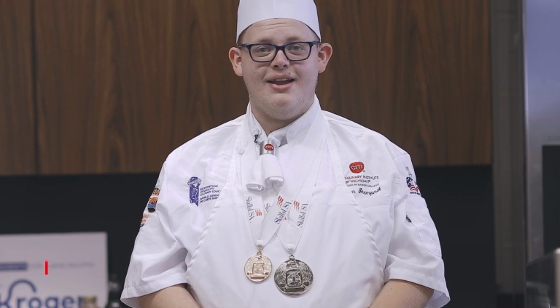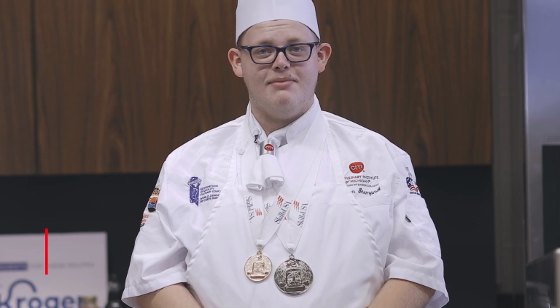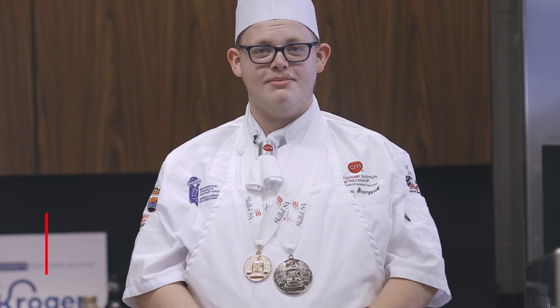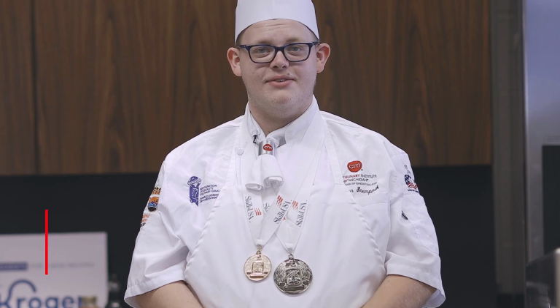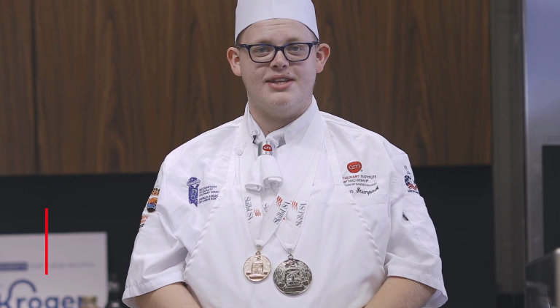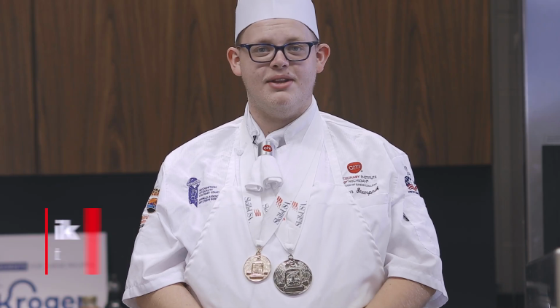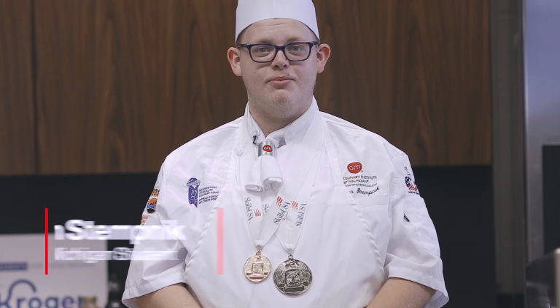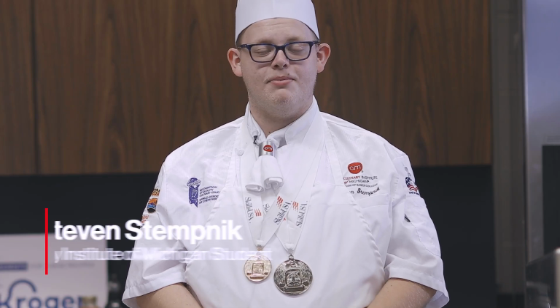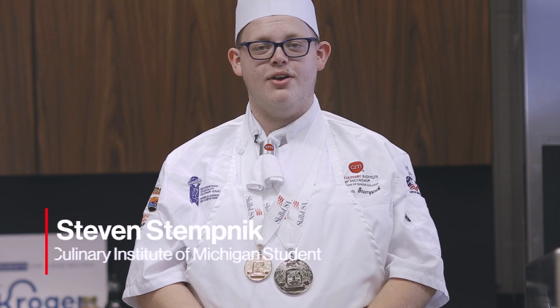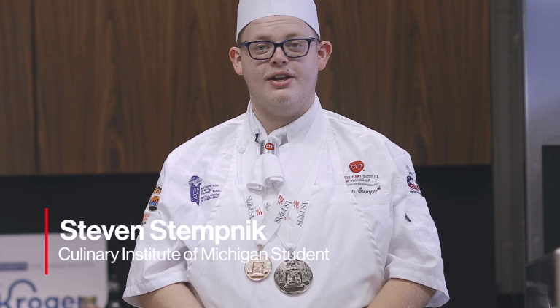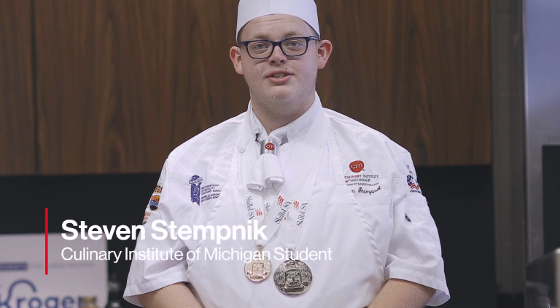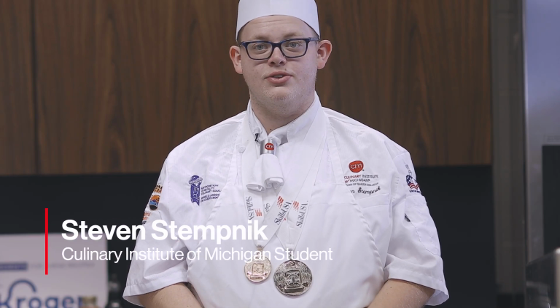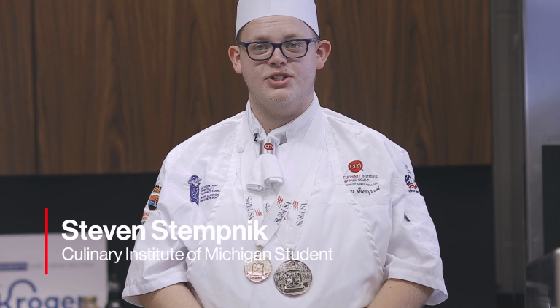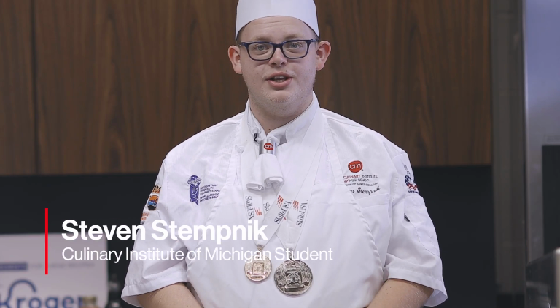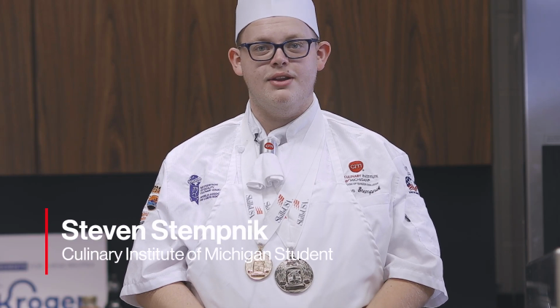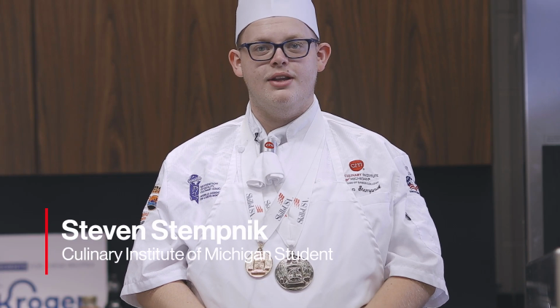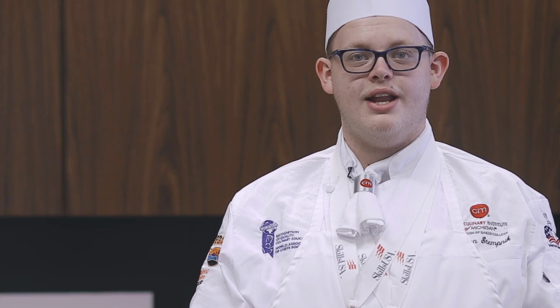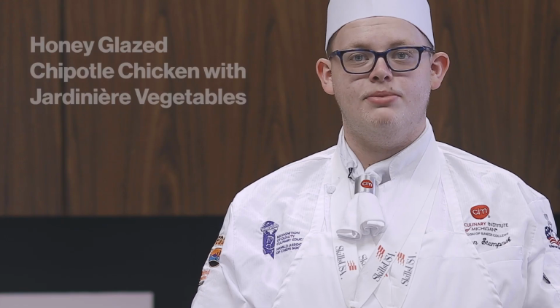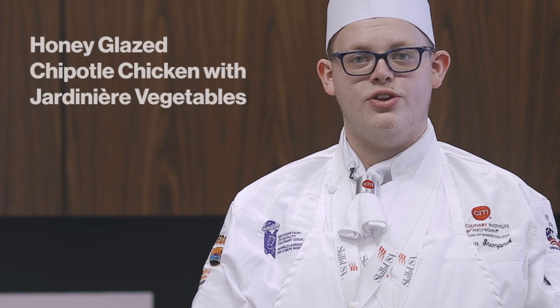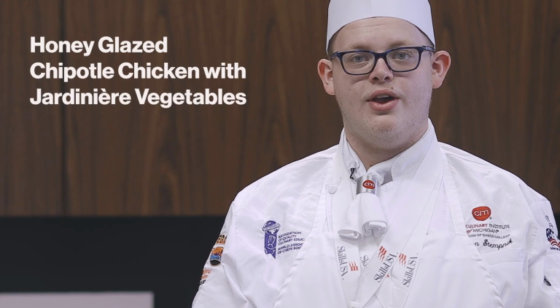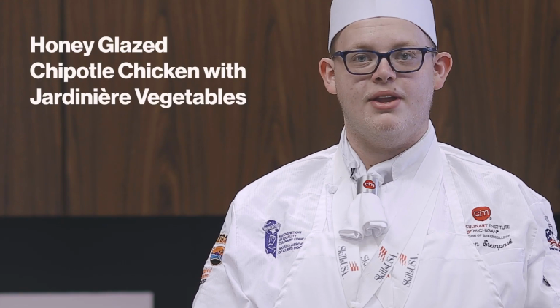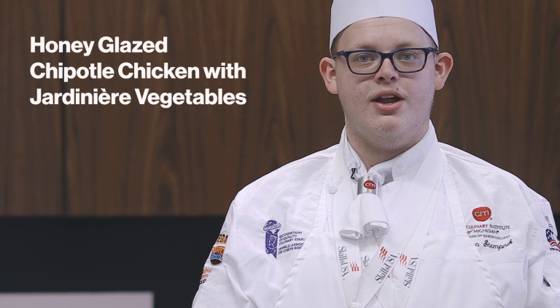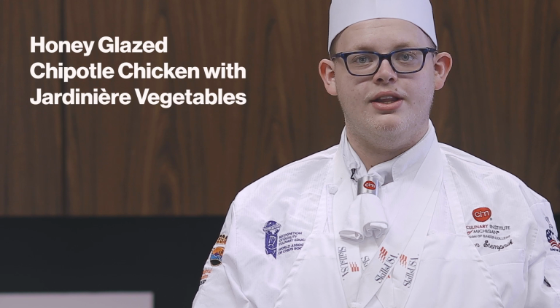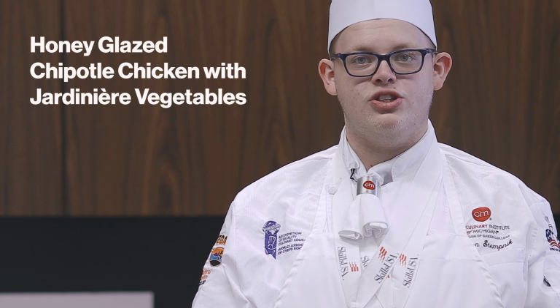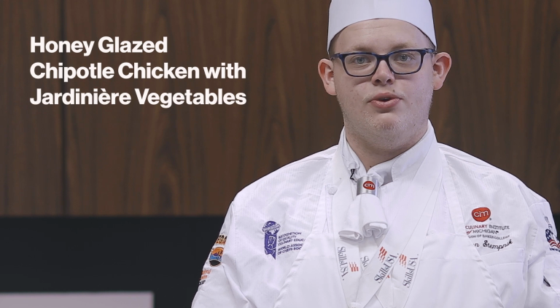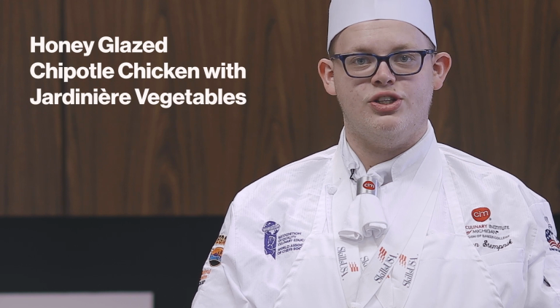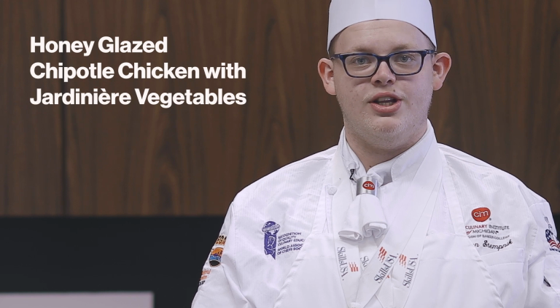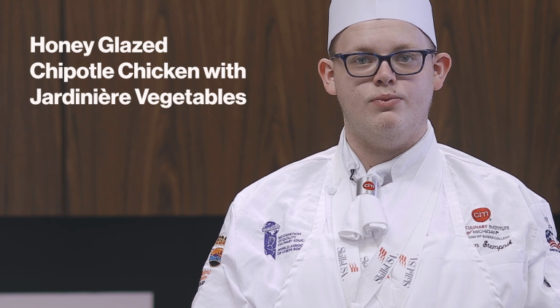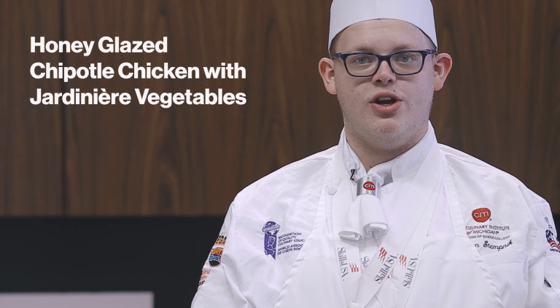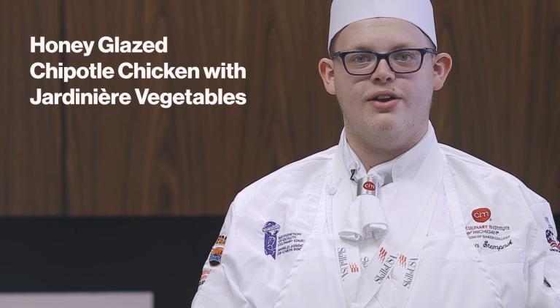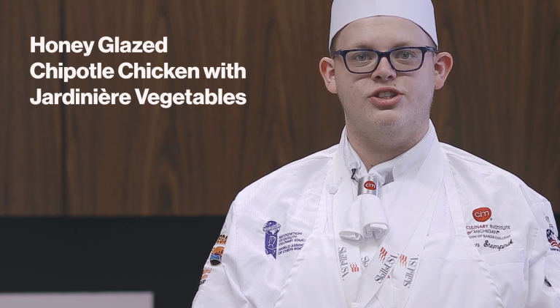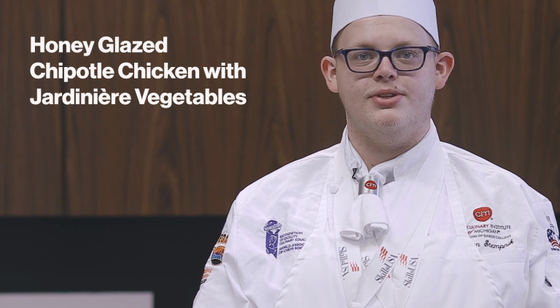Hi, my name is Steven Stetnick. I'm from the Culinary Institute of Michigan. Today I'll be showing you how to make honey glazed chipotle chicken with jardiner vegetables.